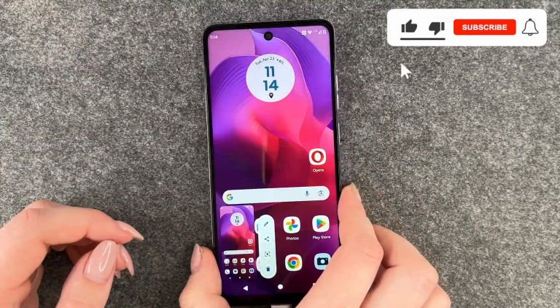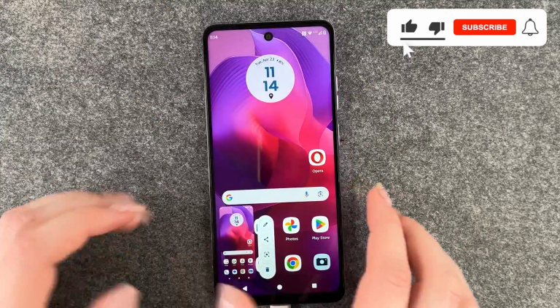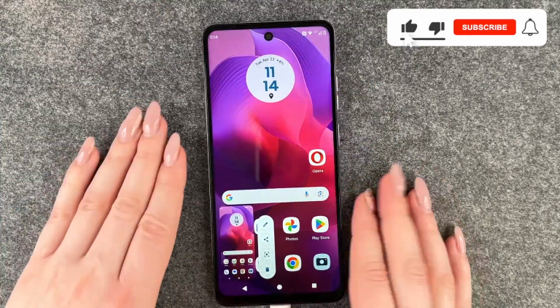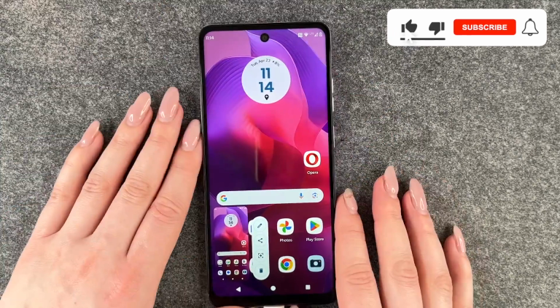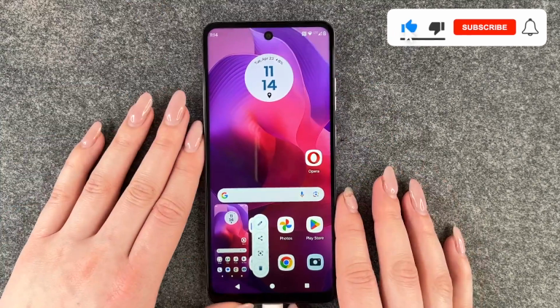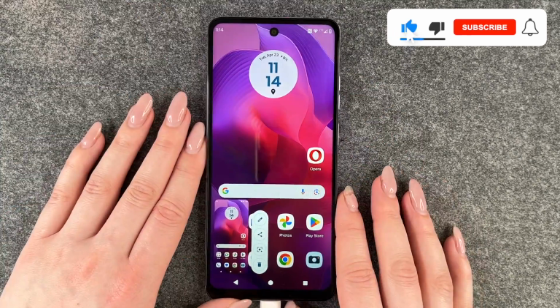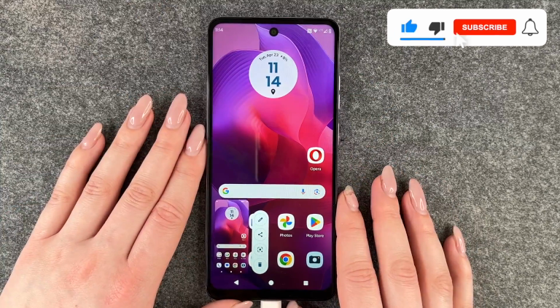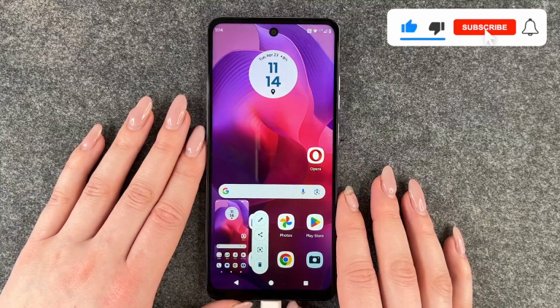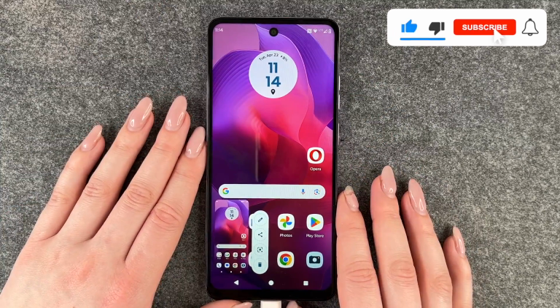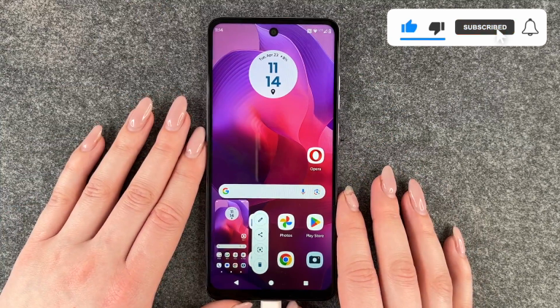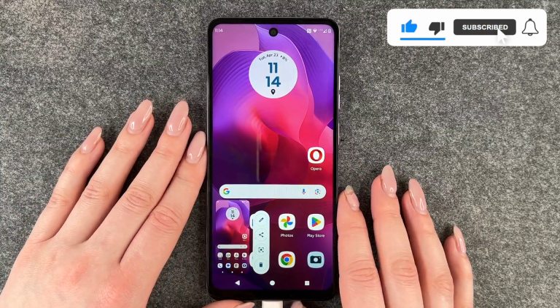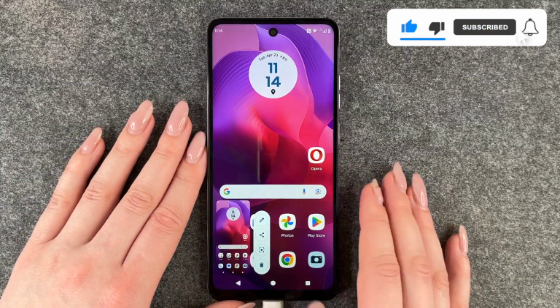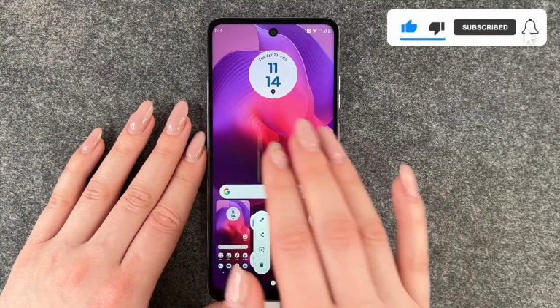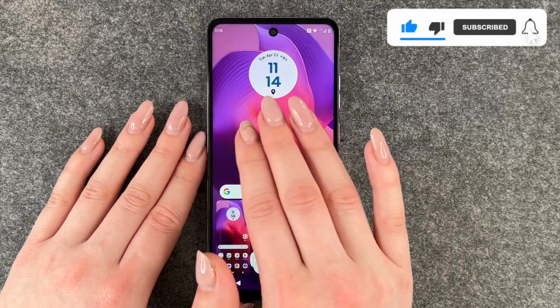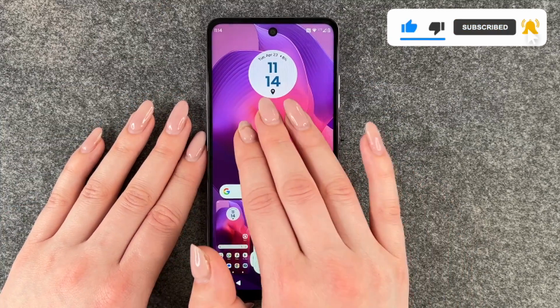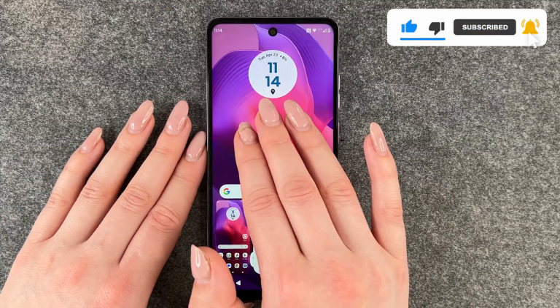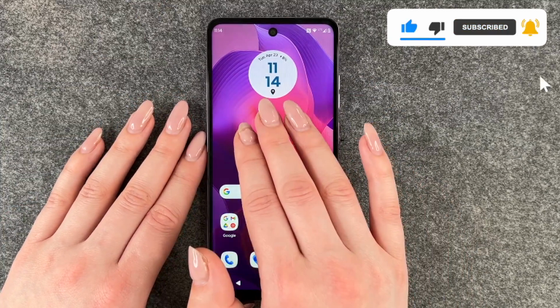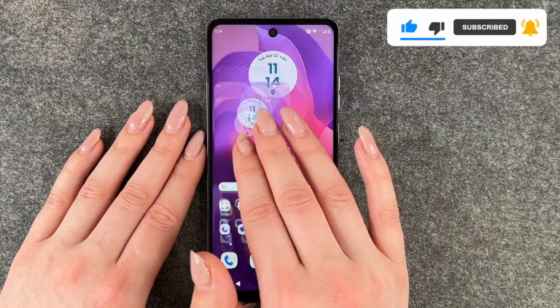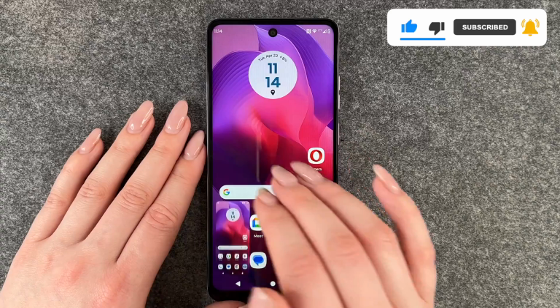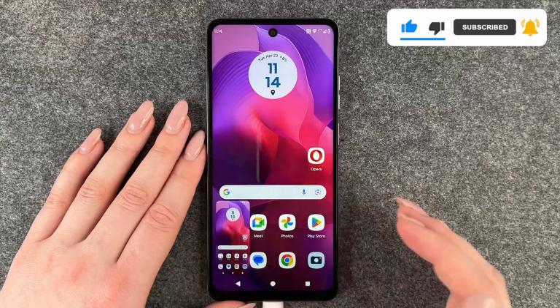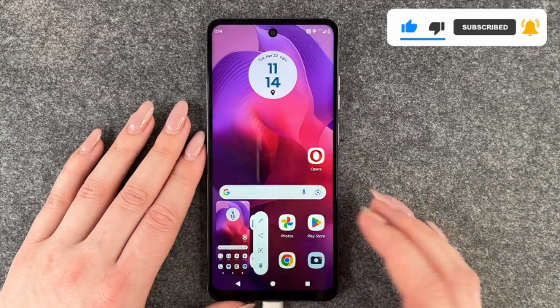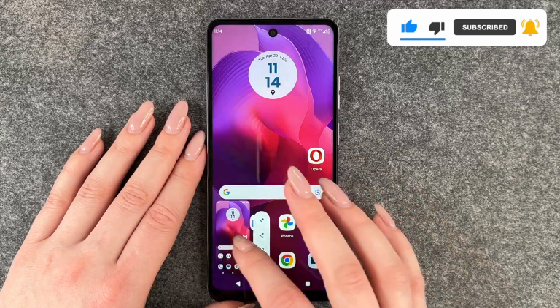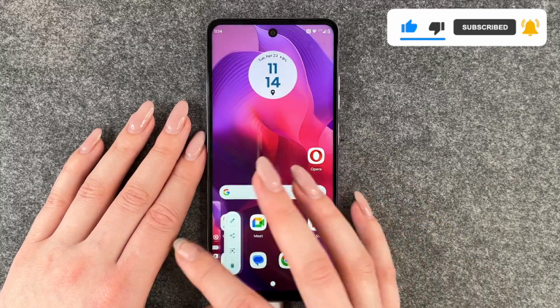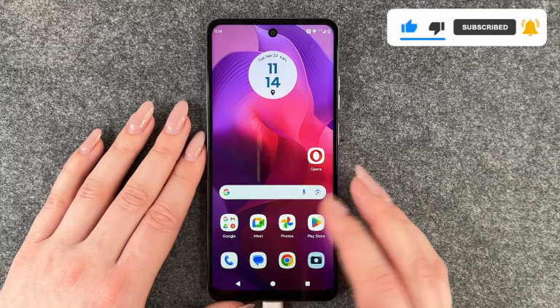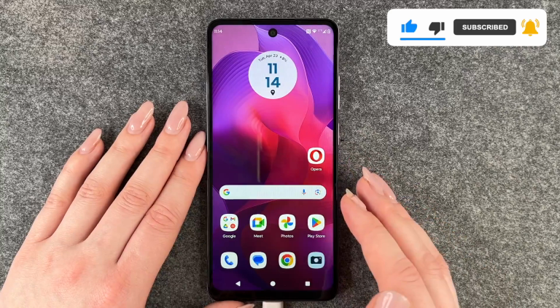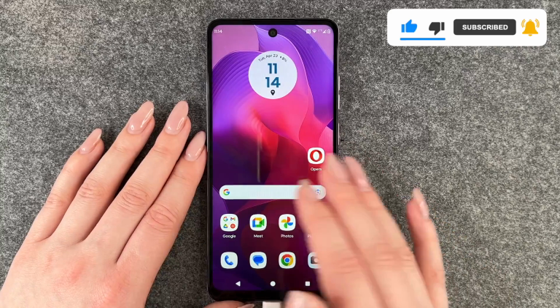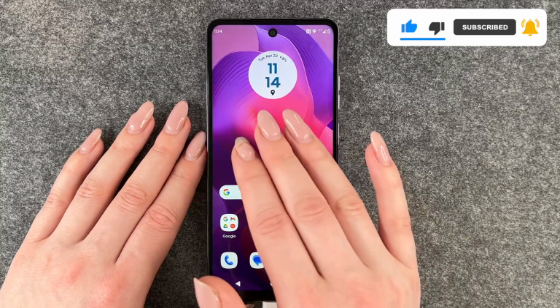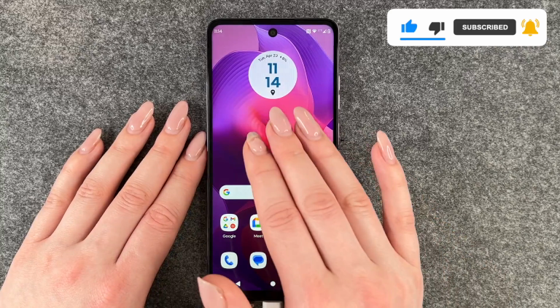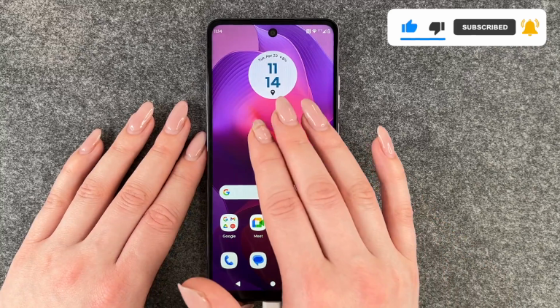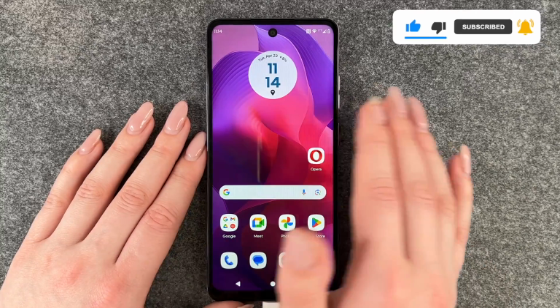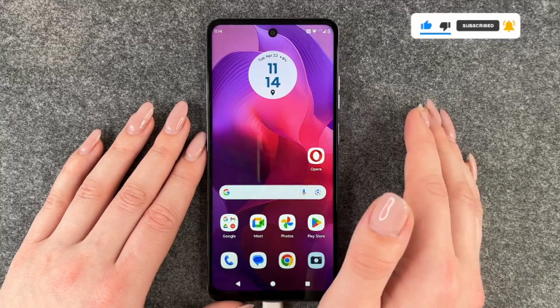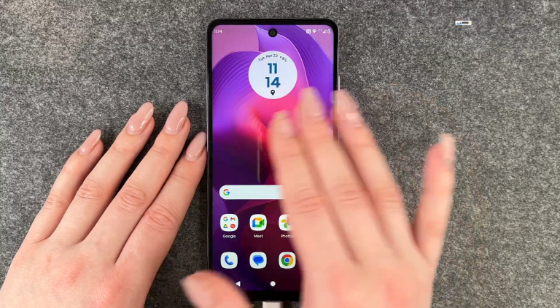On this device we also have another option, and that is to put three fingers on the screen, and then it also makes a screenshot.